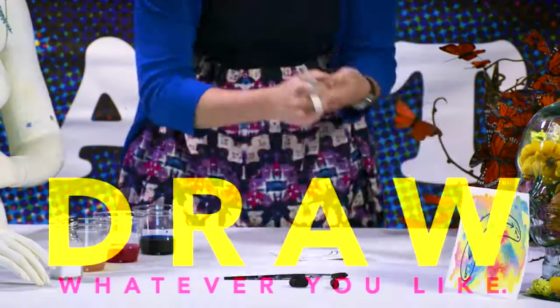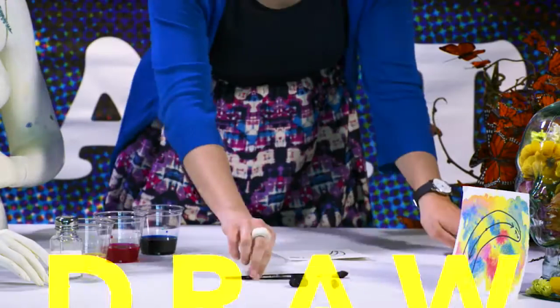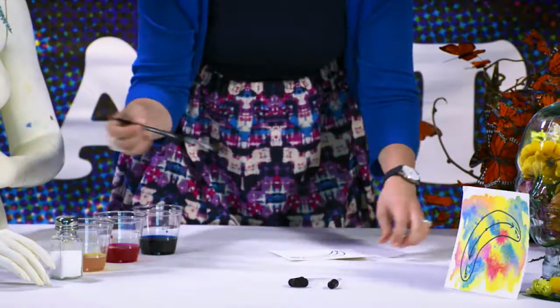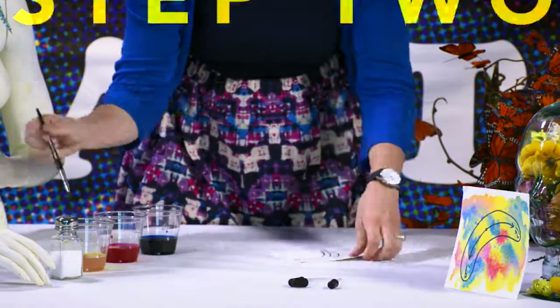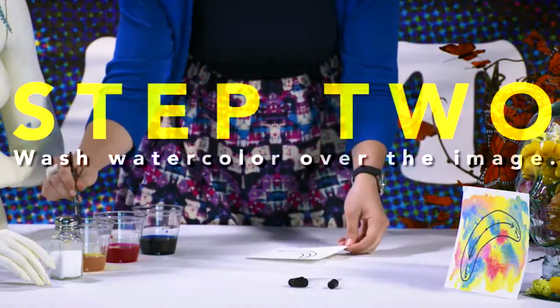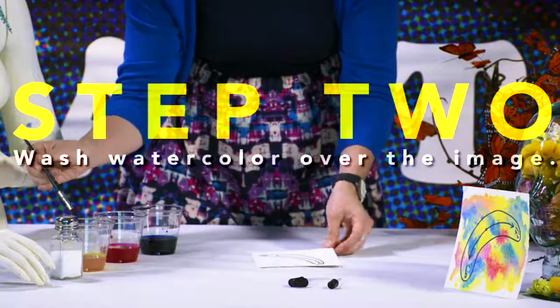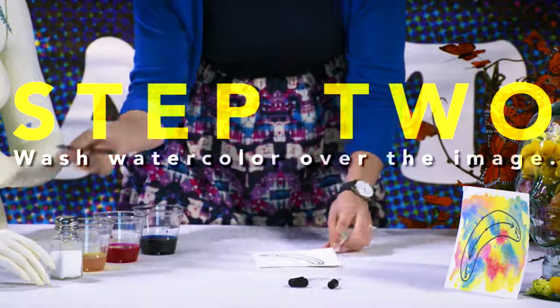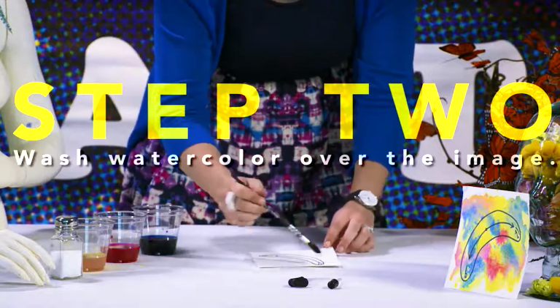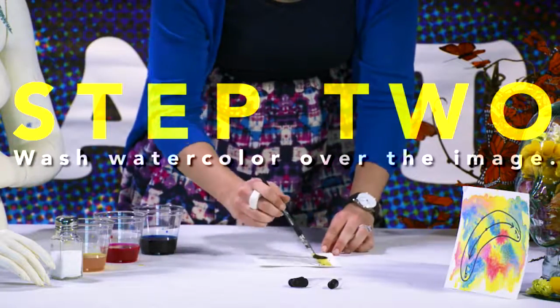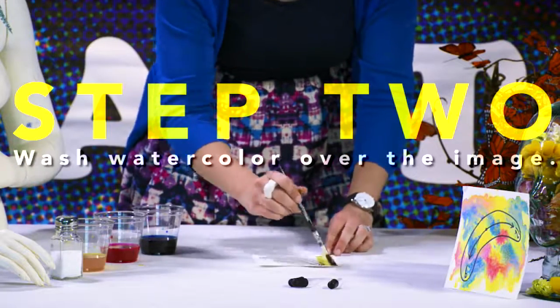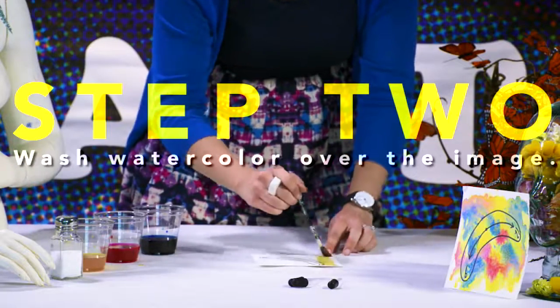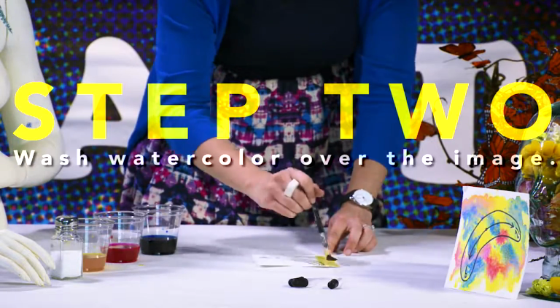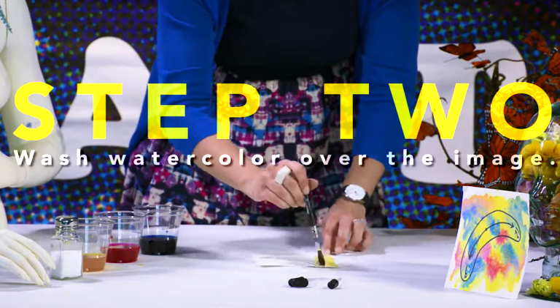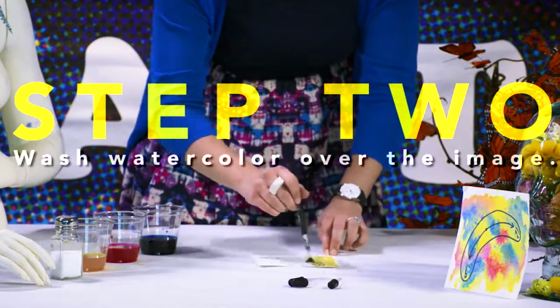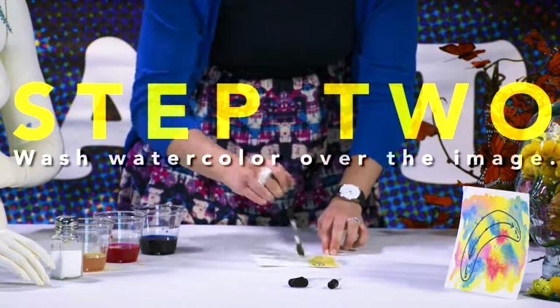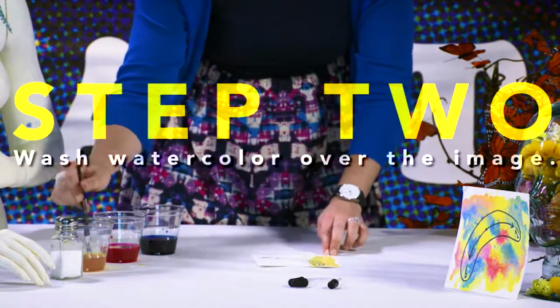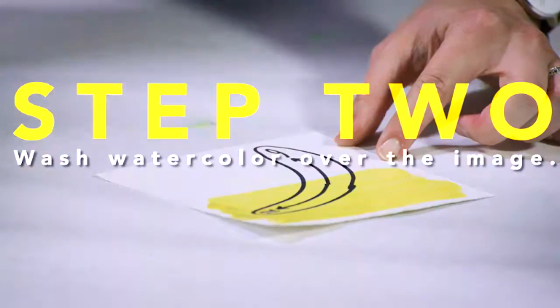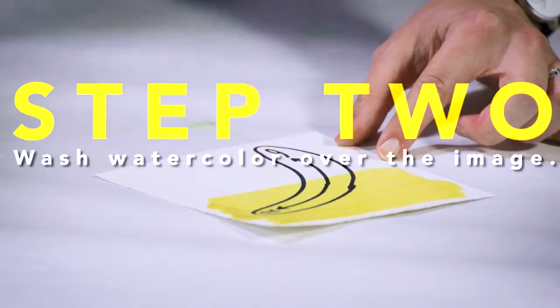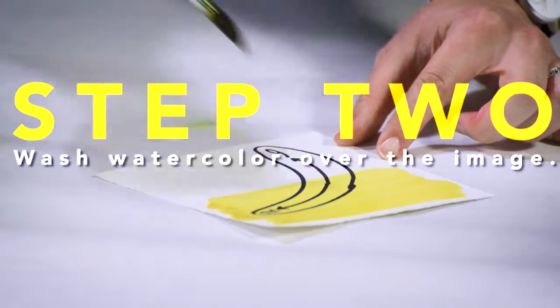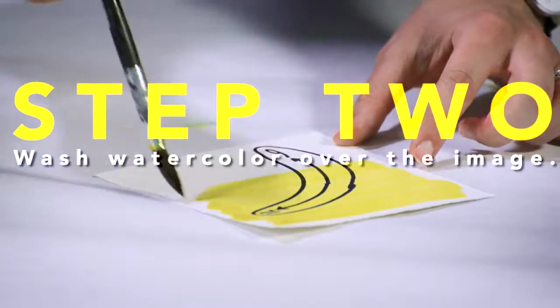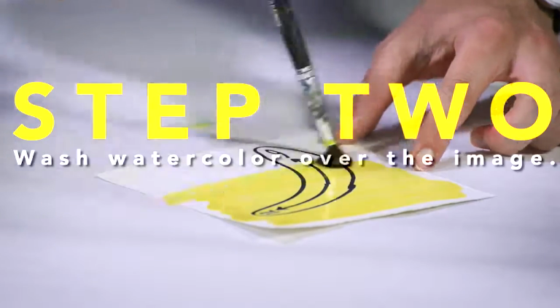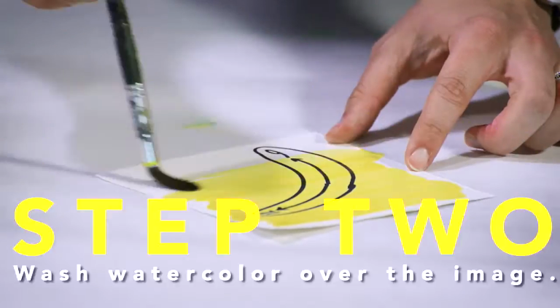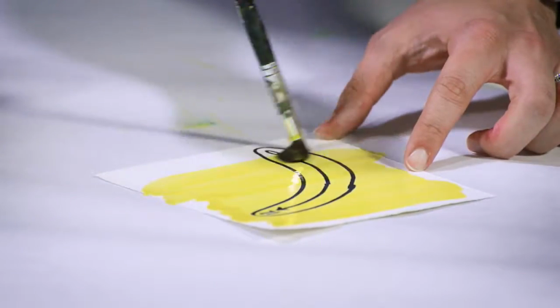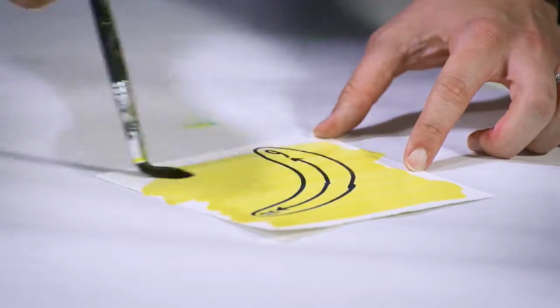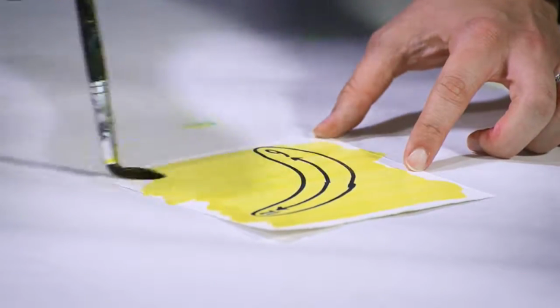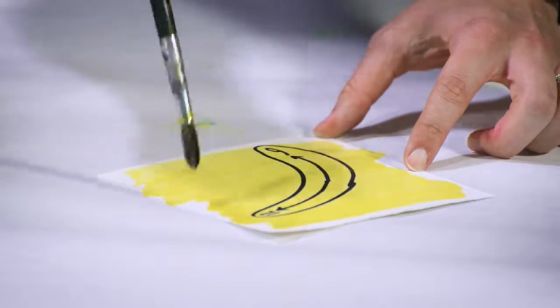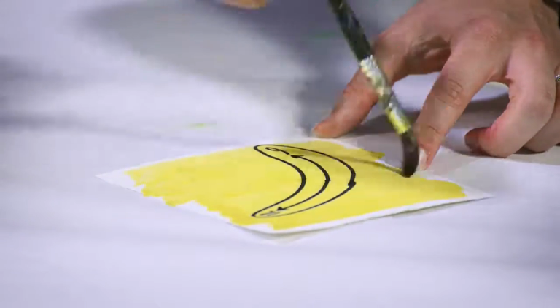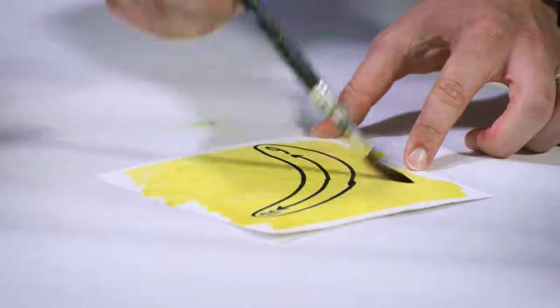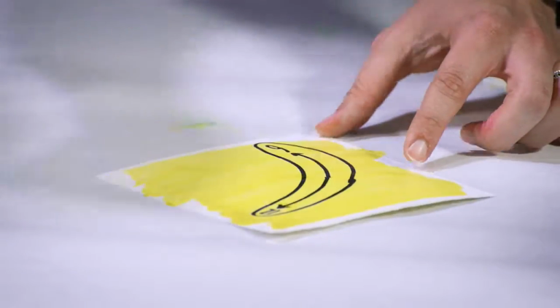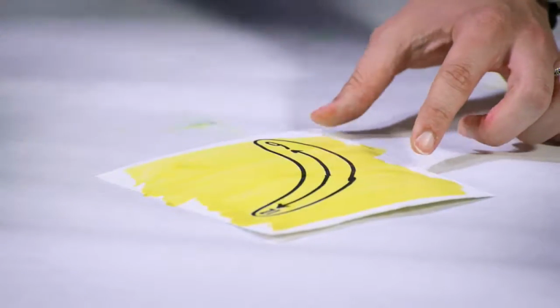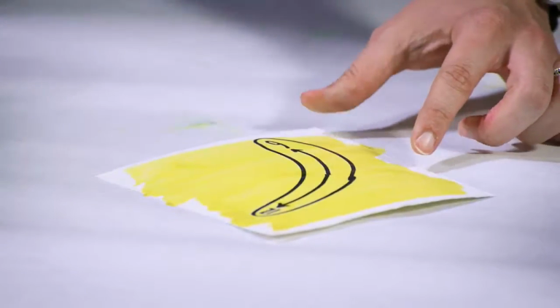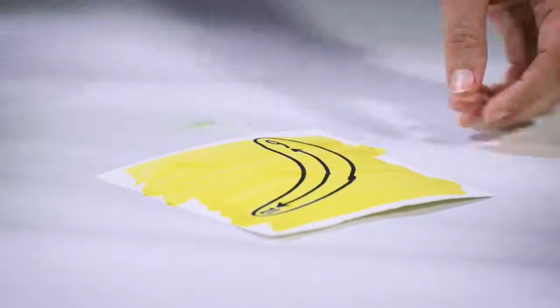After we've got the subject, we'll add some color by doing a wash of watercolor. I chose yellow, but any color would work.